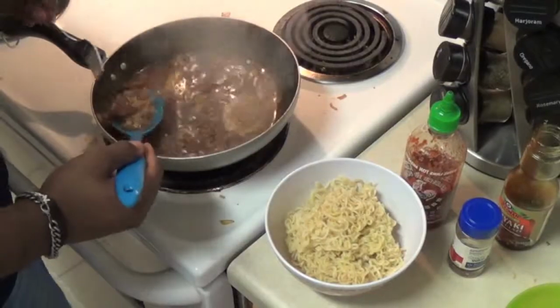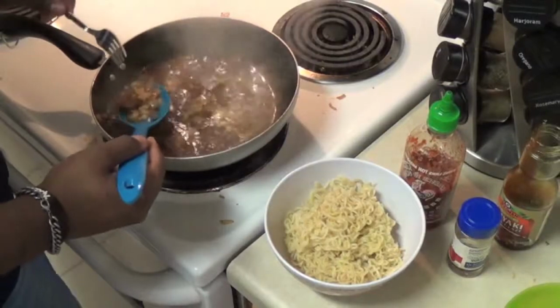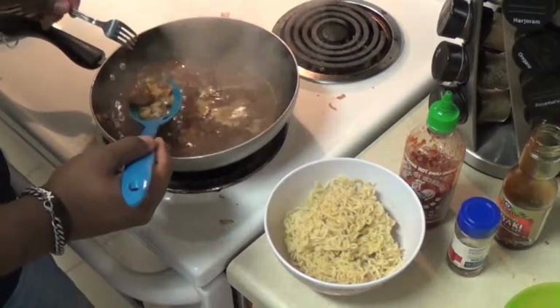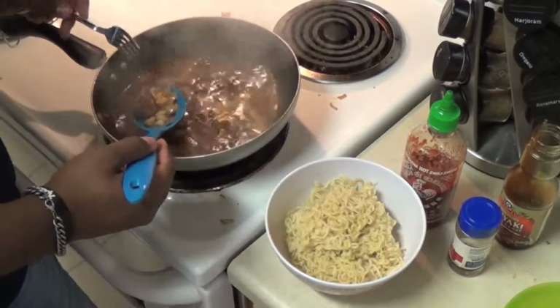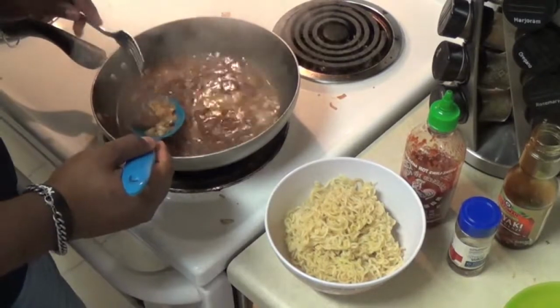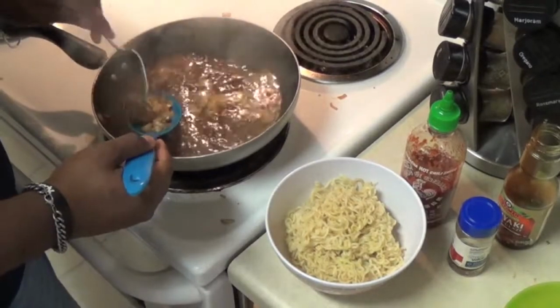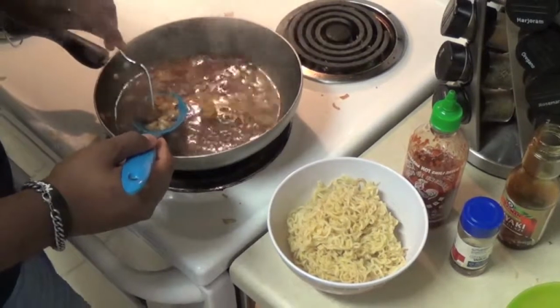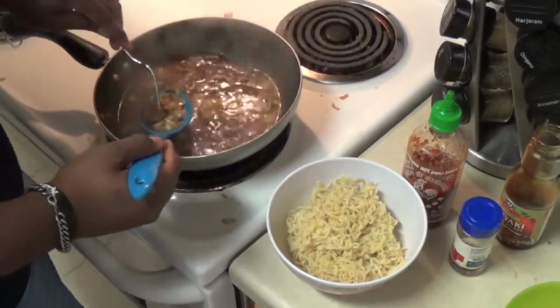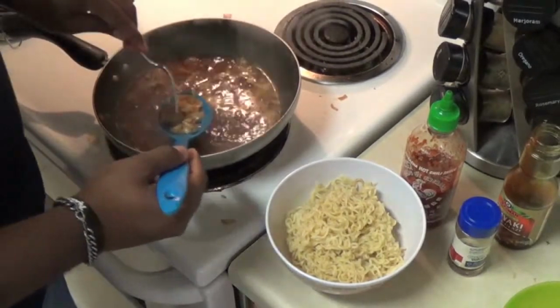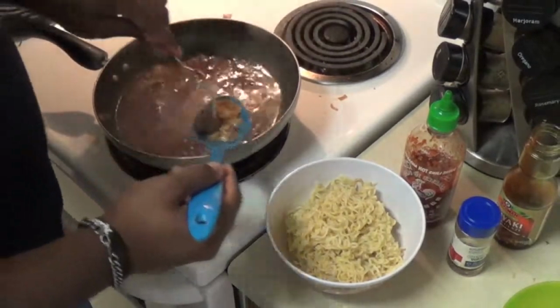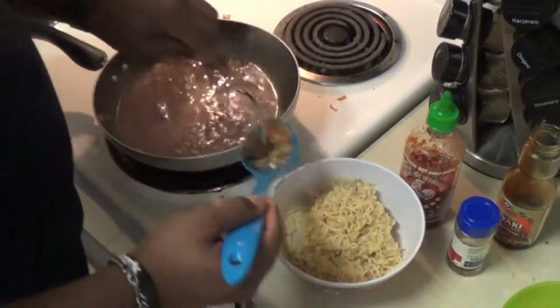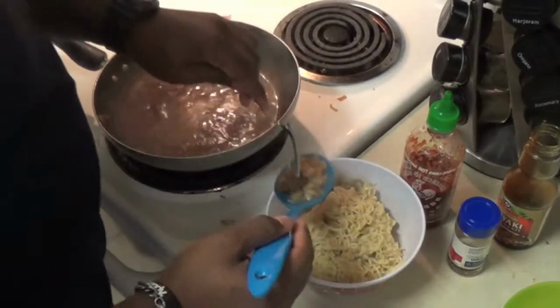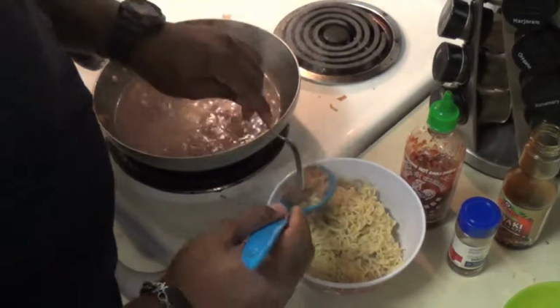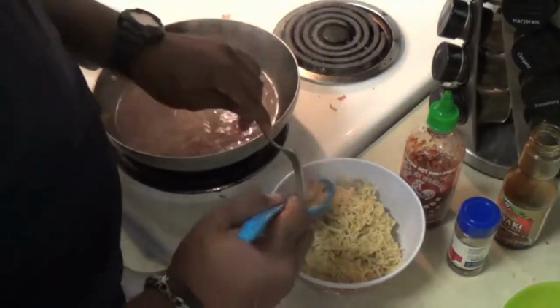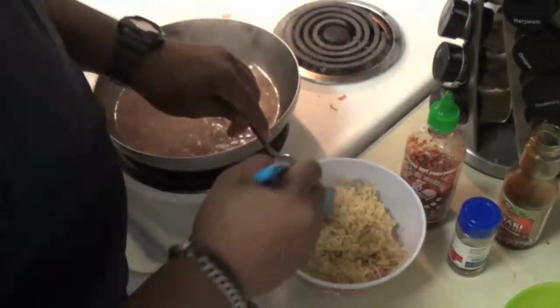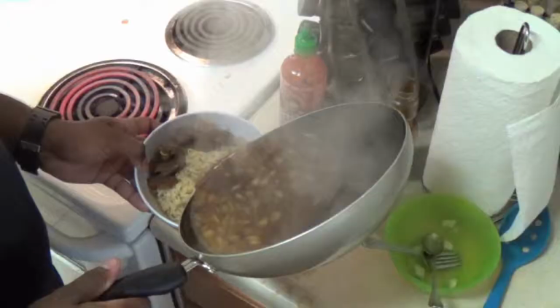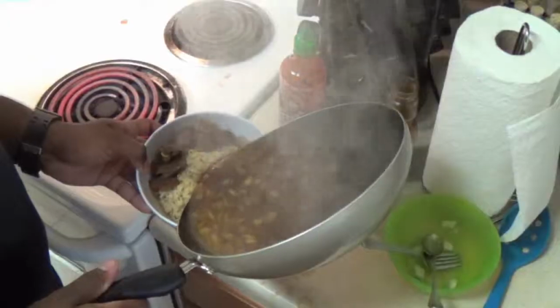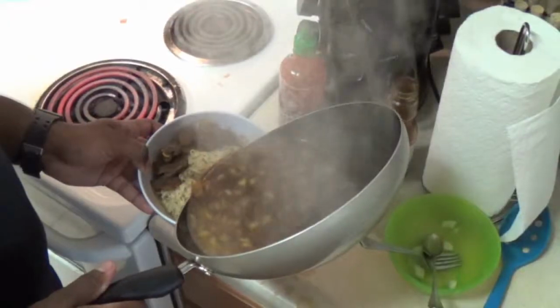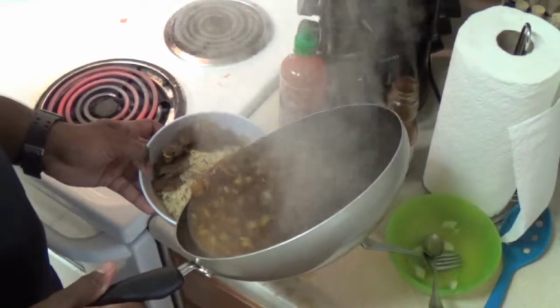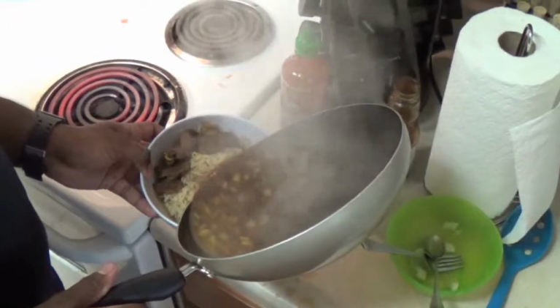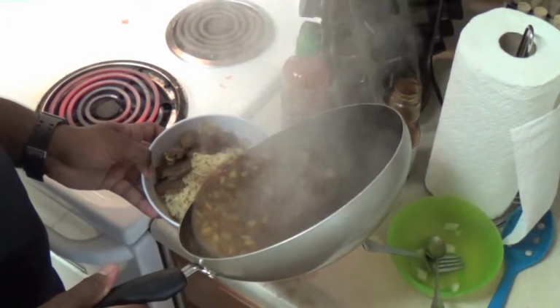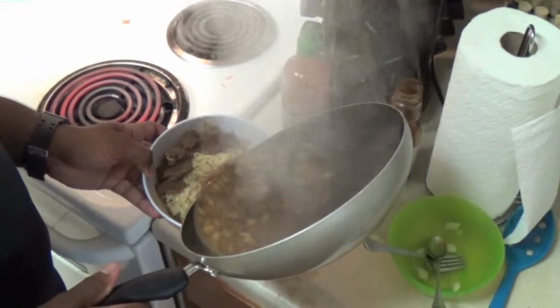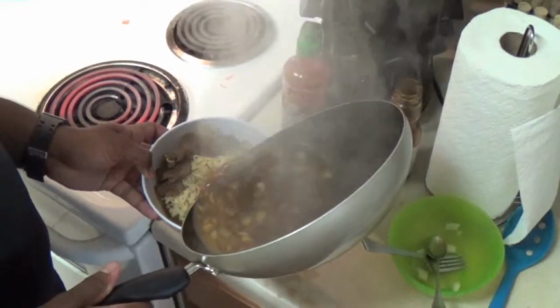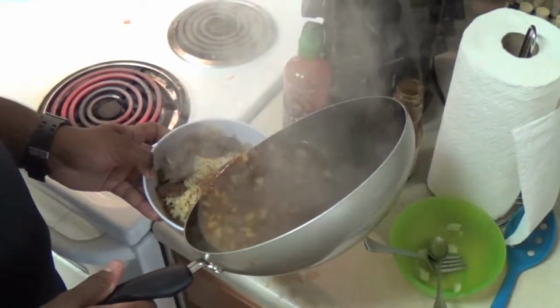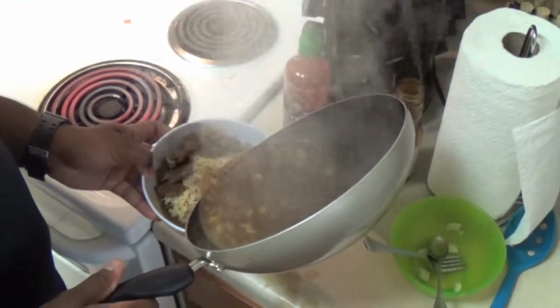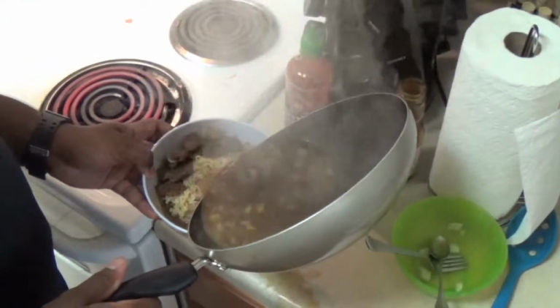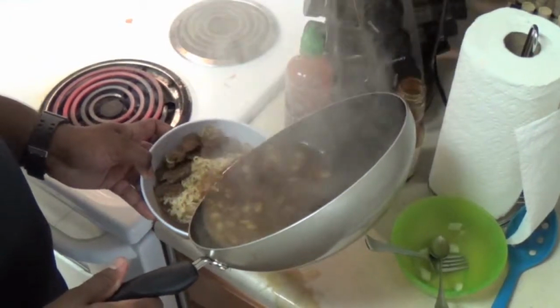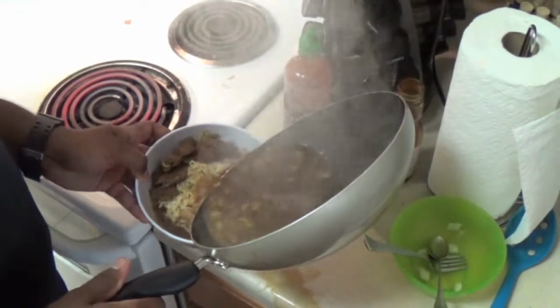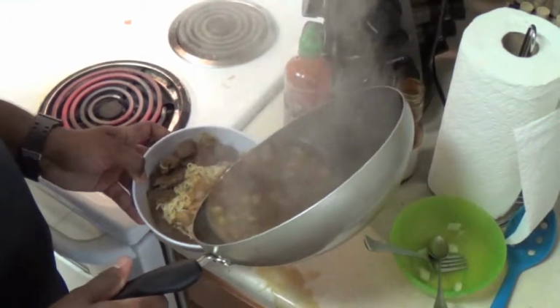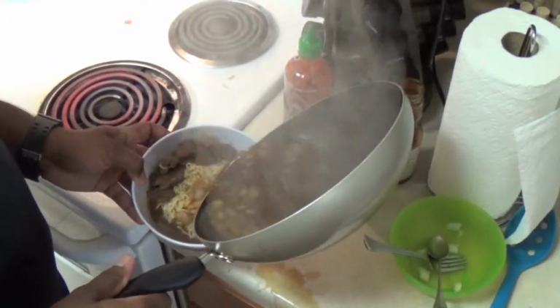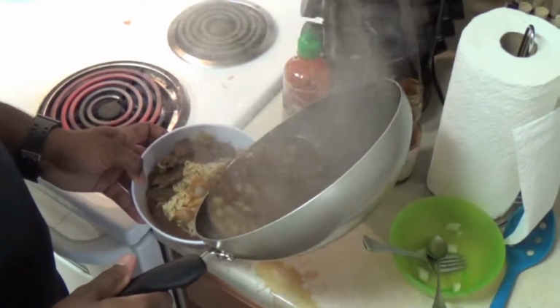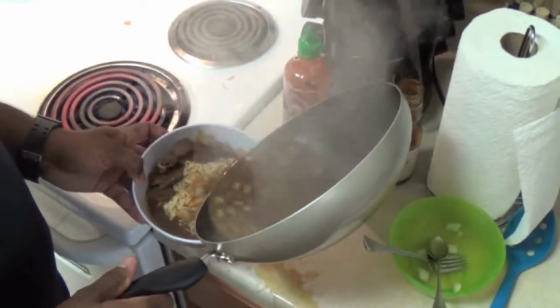The meat is added to the noodles followed by the broth, cilantro, sriracha, and an egg yolk.